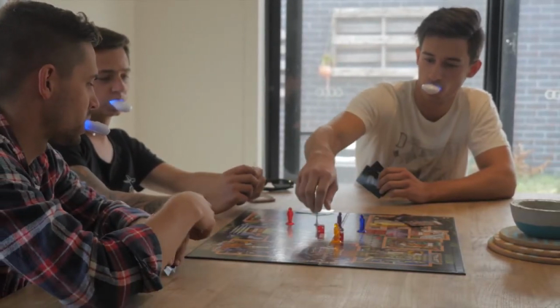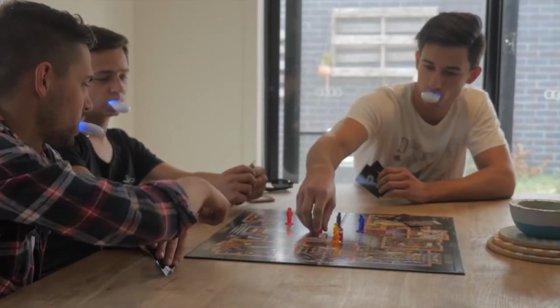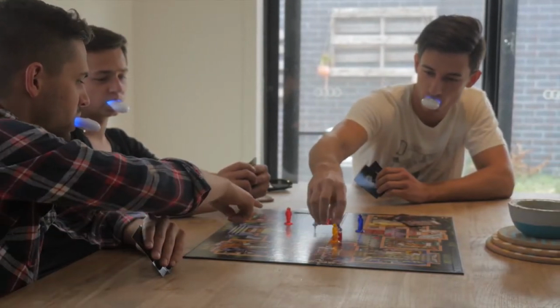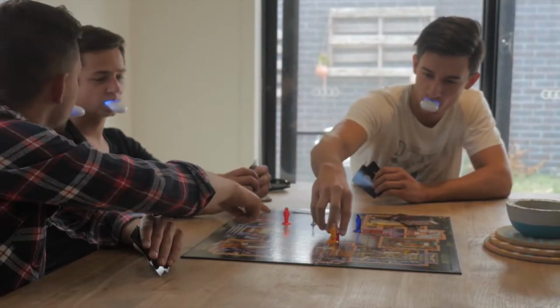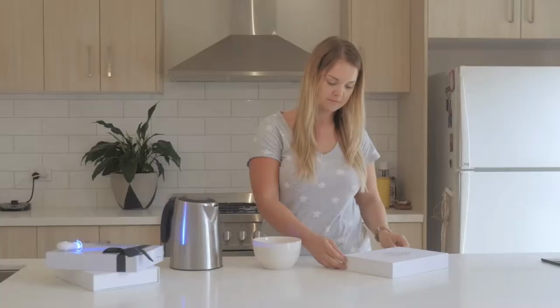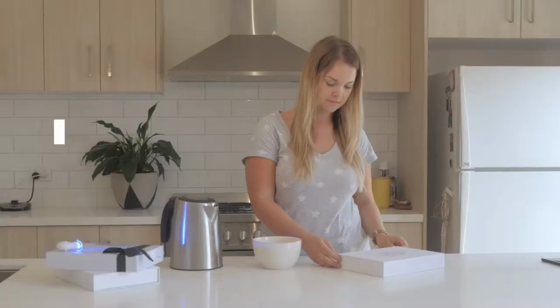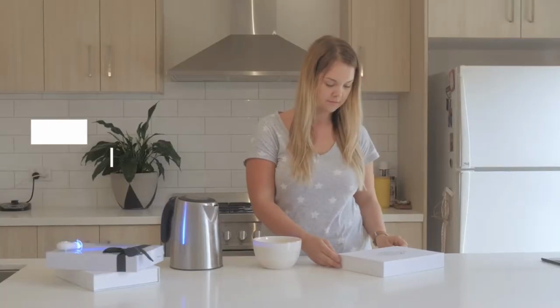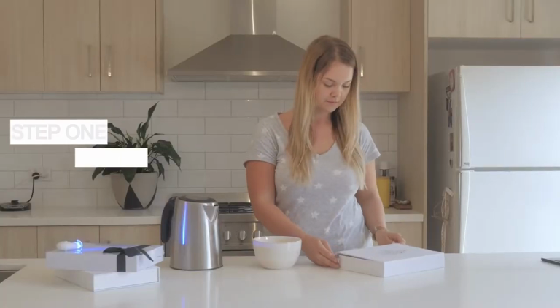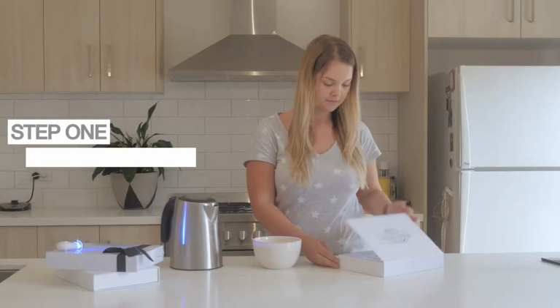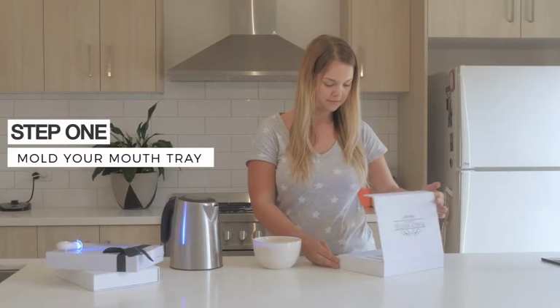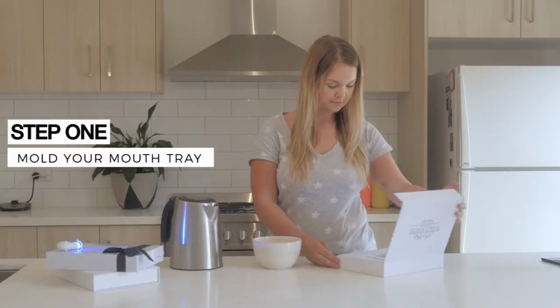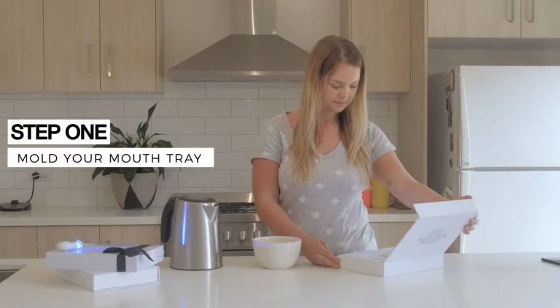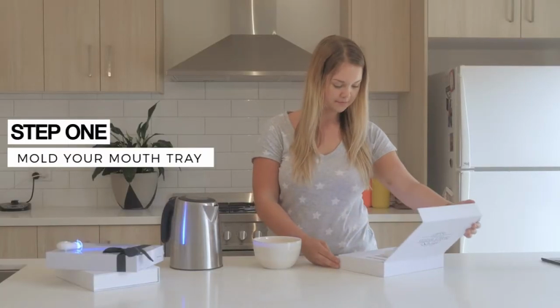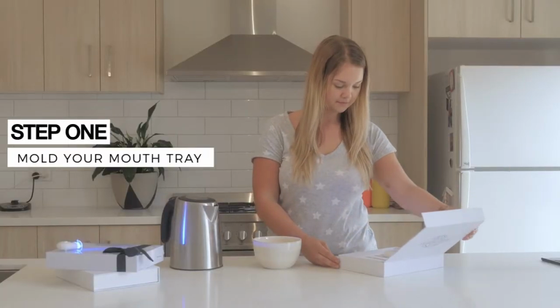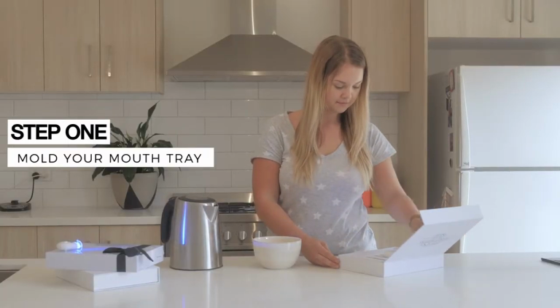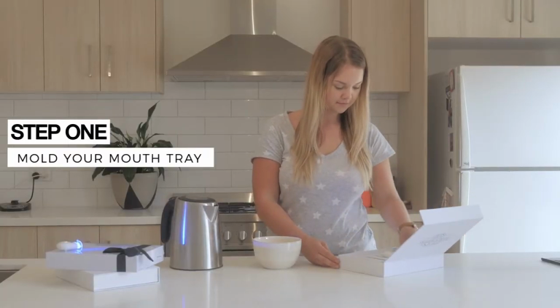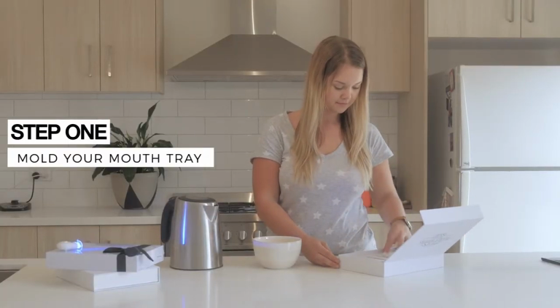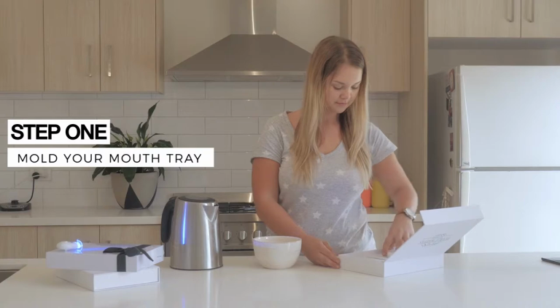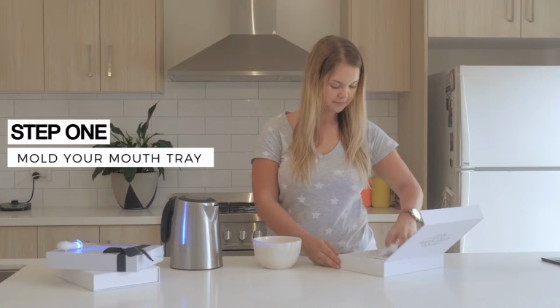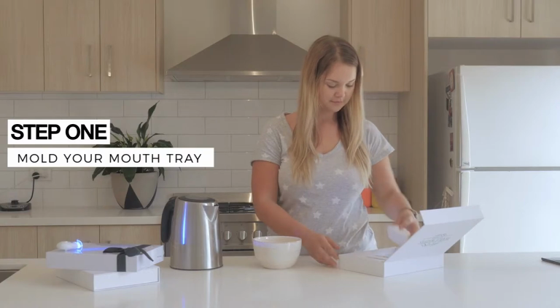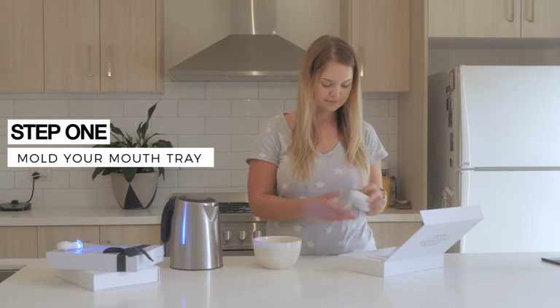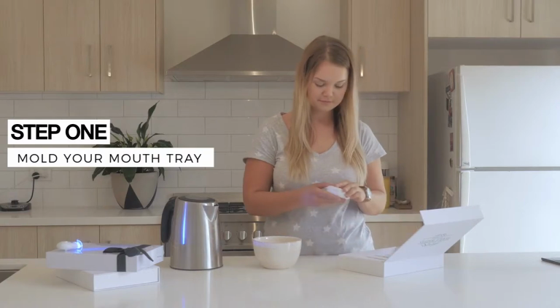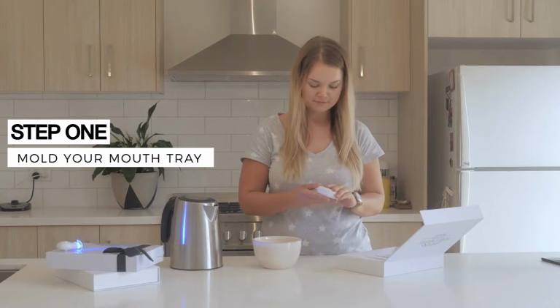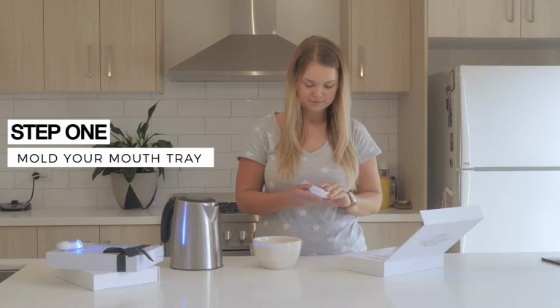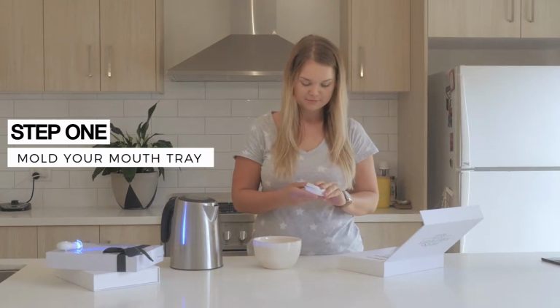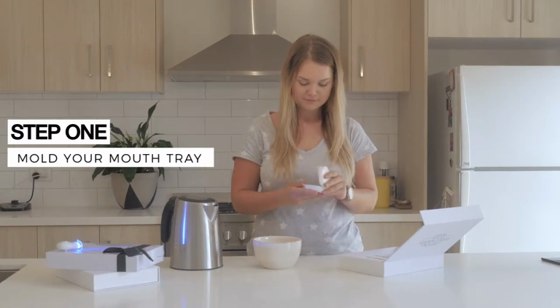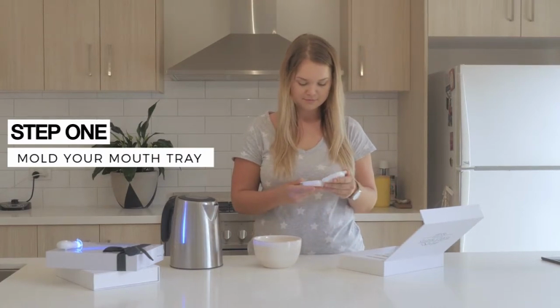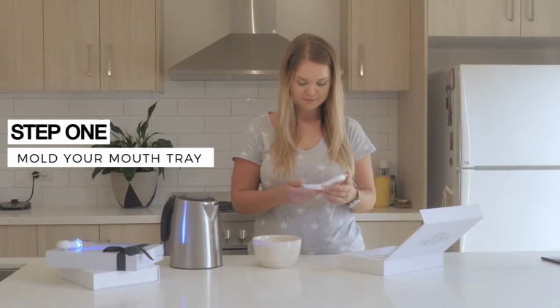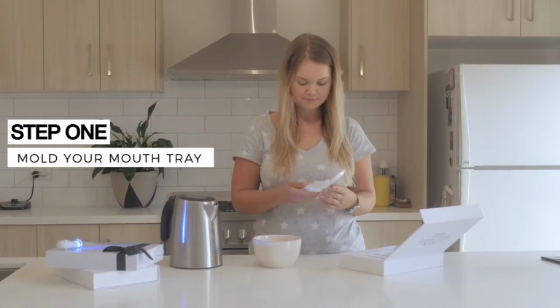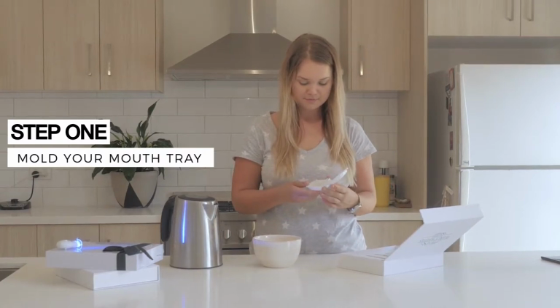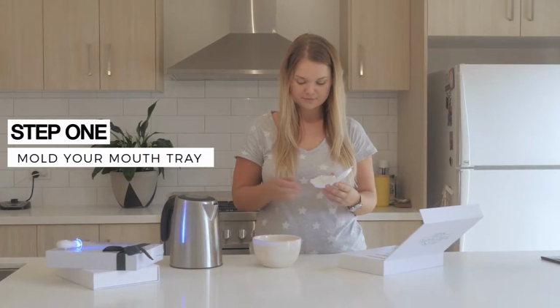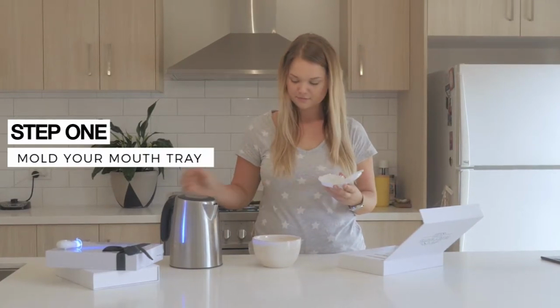The first thing you need to do is boil some water. This is to mold your mouth tray. Pour your boiling water into a bowl.